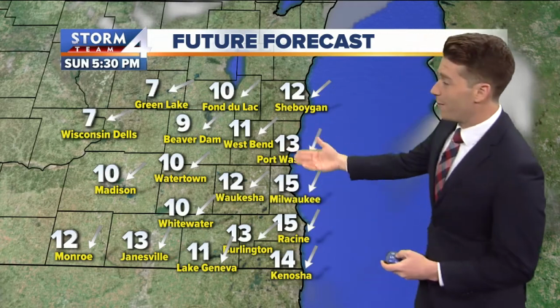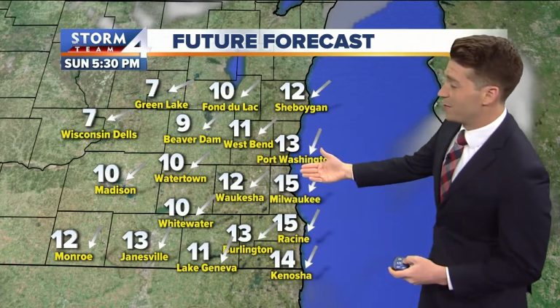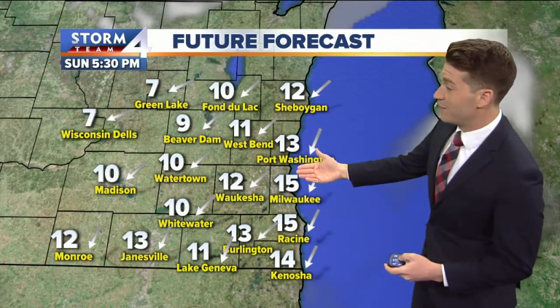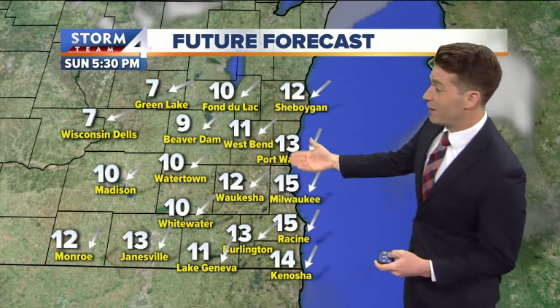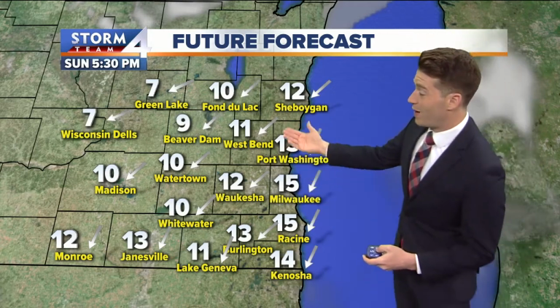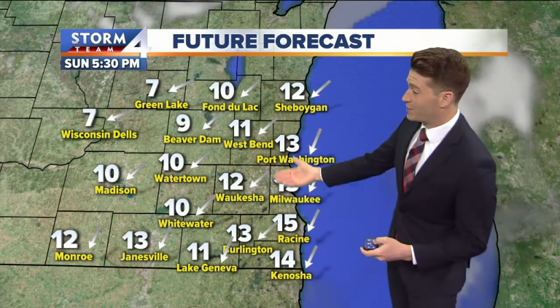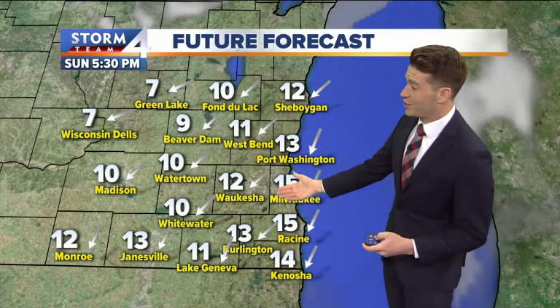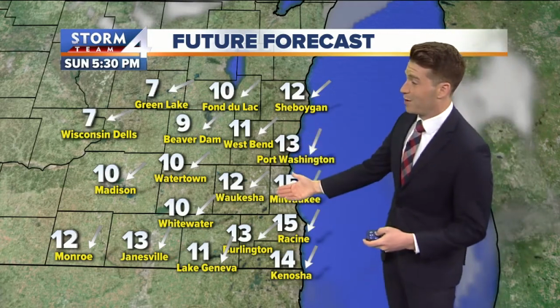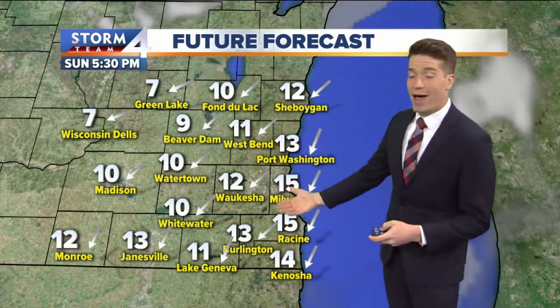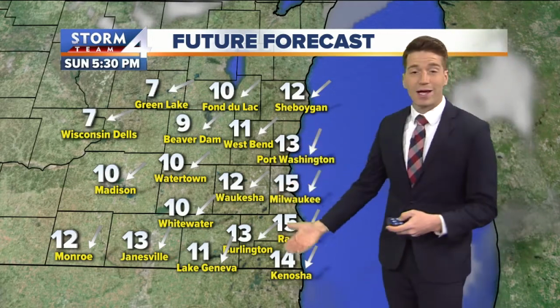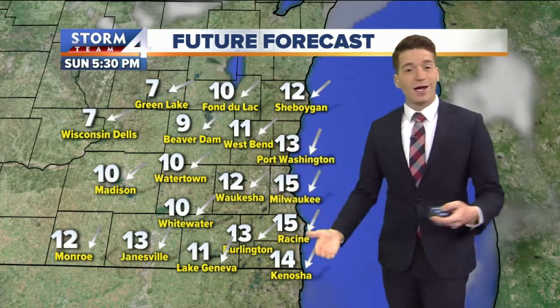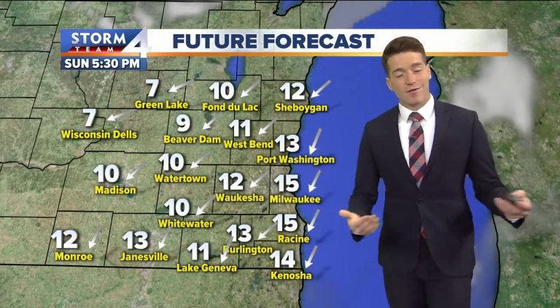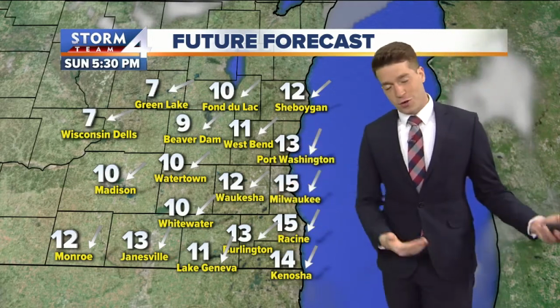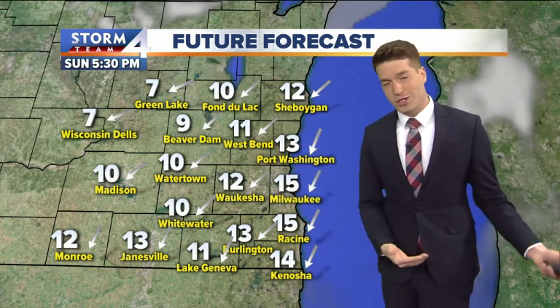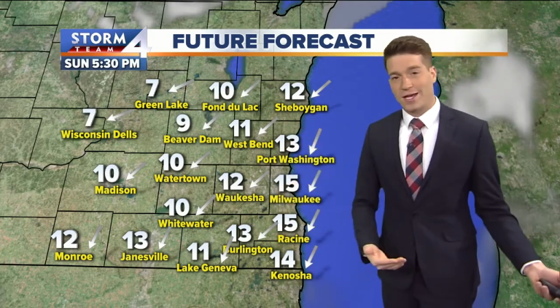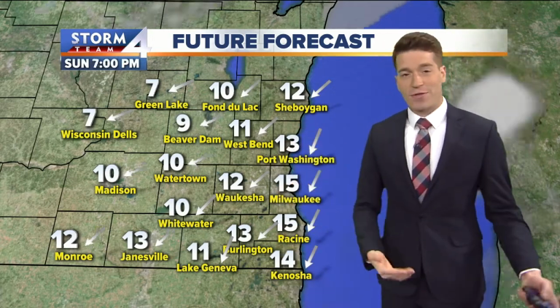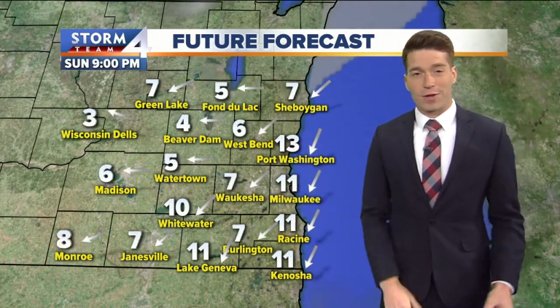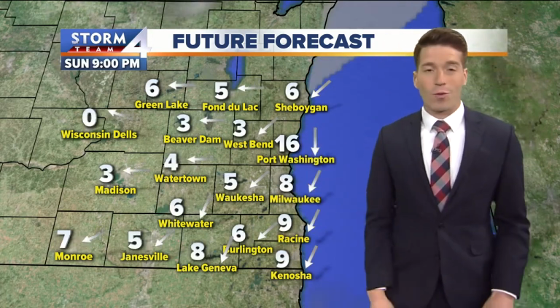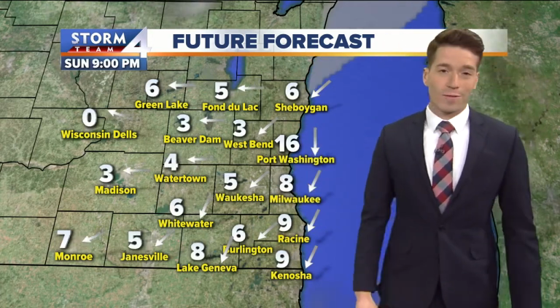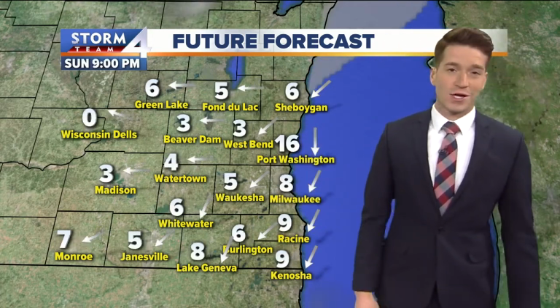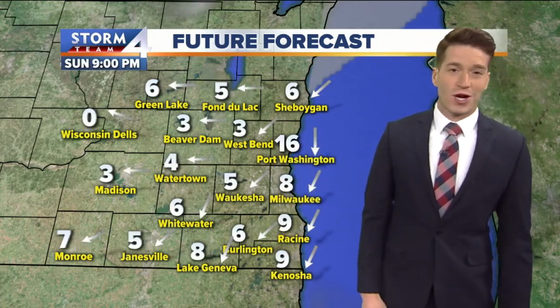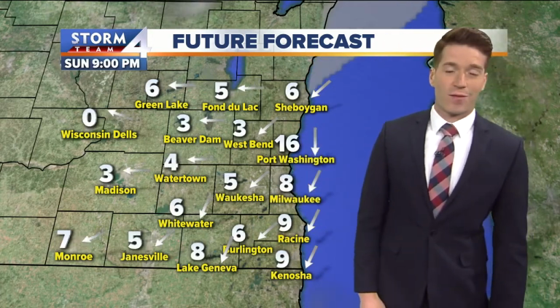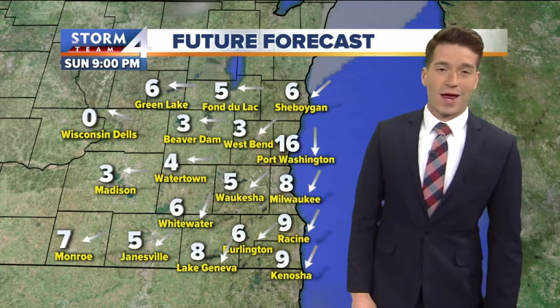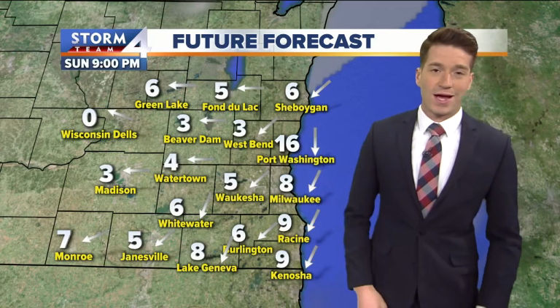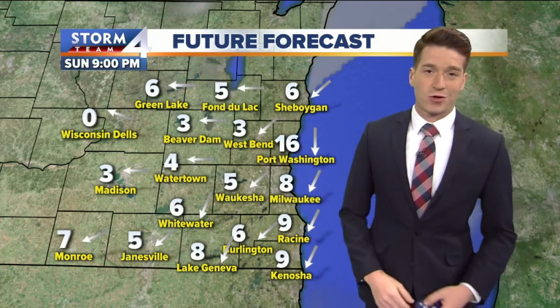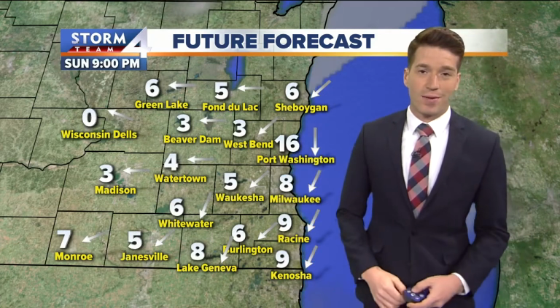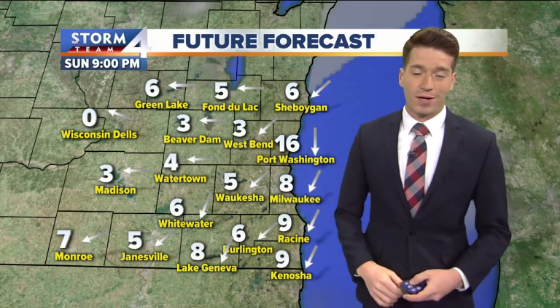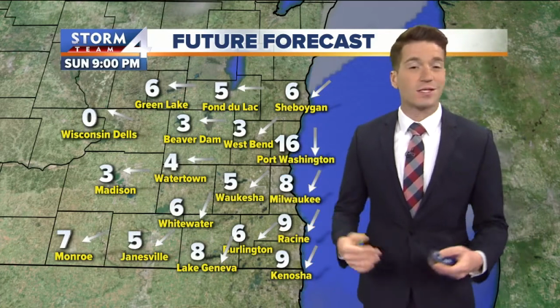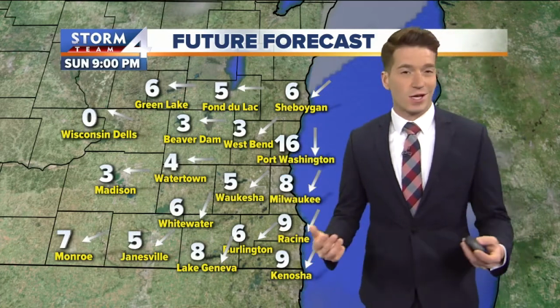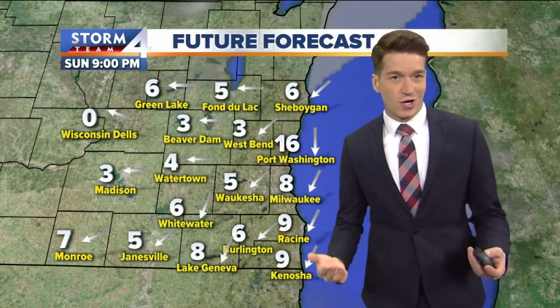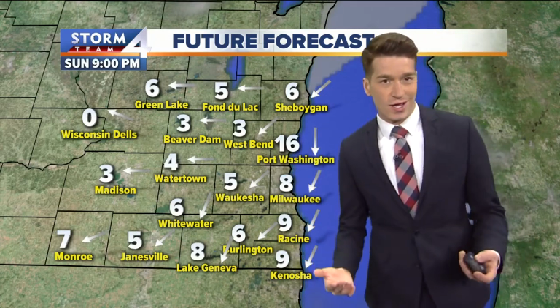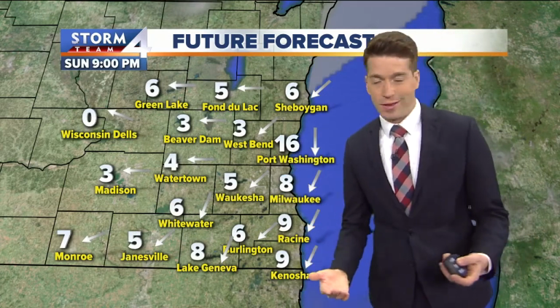By this evening, we have the sunshine back. Unfortunately, not the really warm sunshine that we had yesterday, but it's sunshine nonetheless.